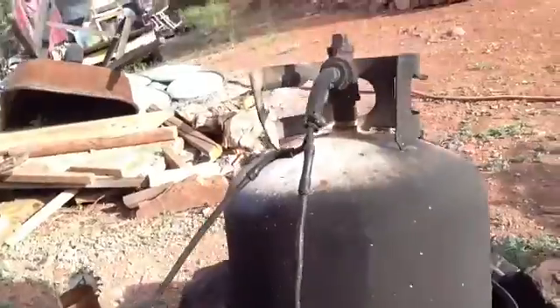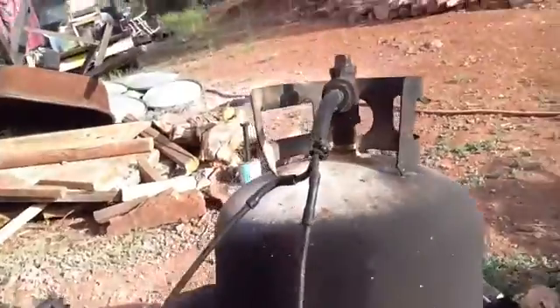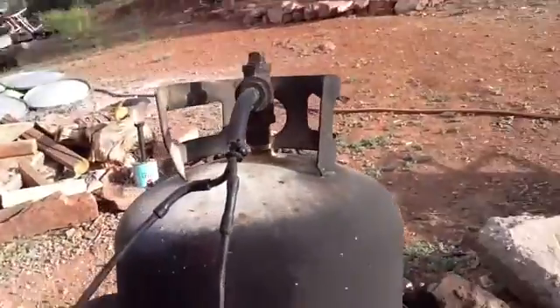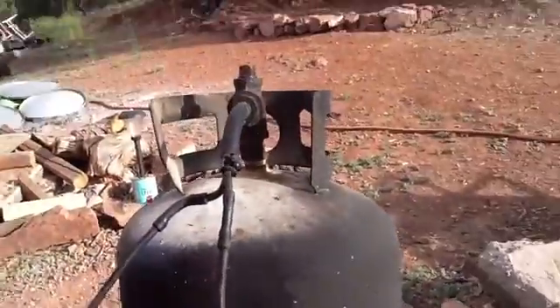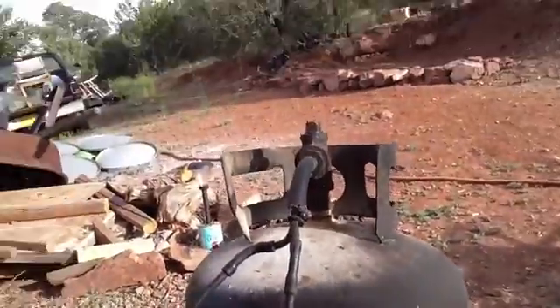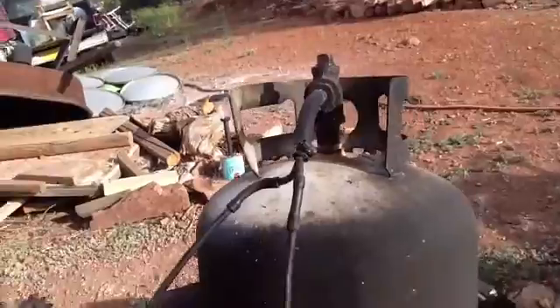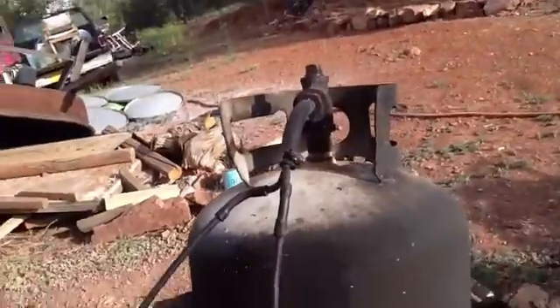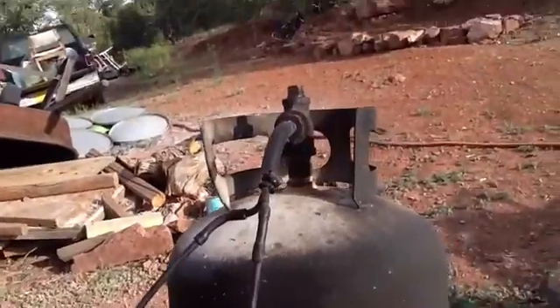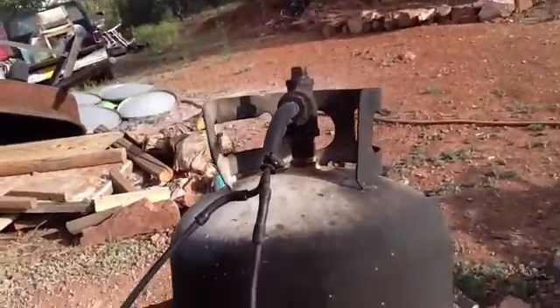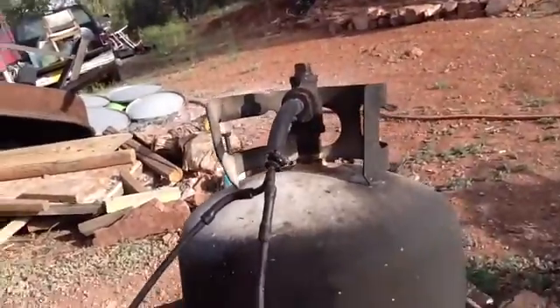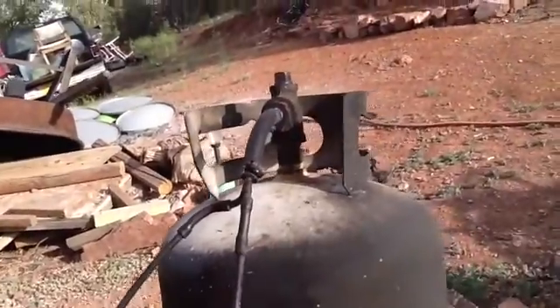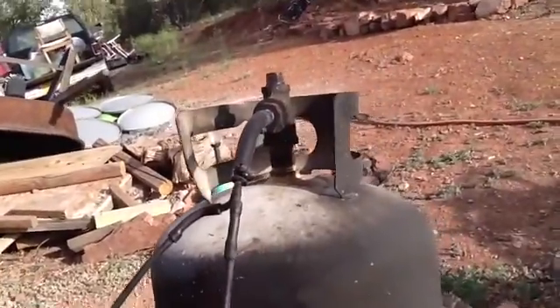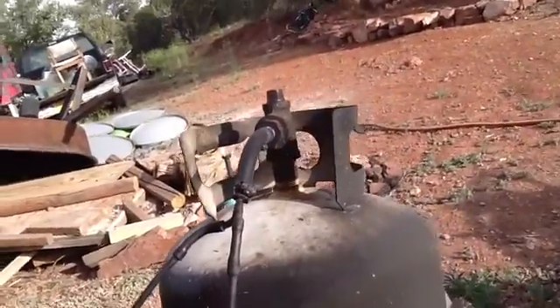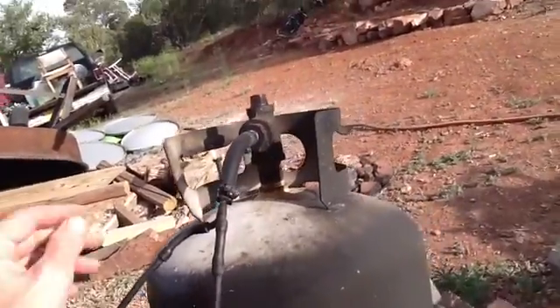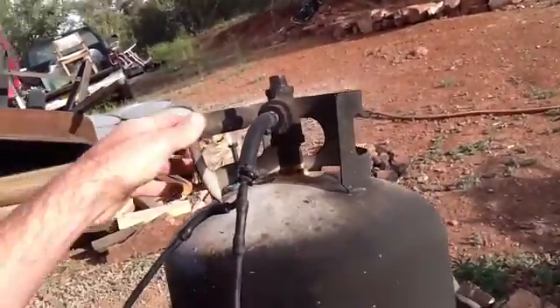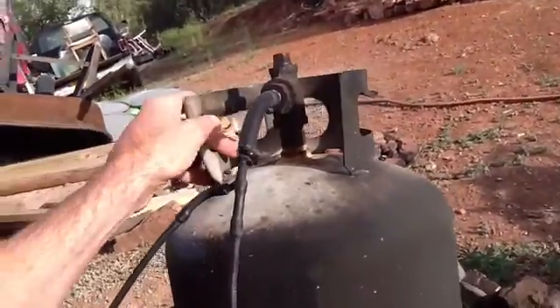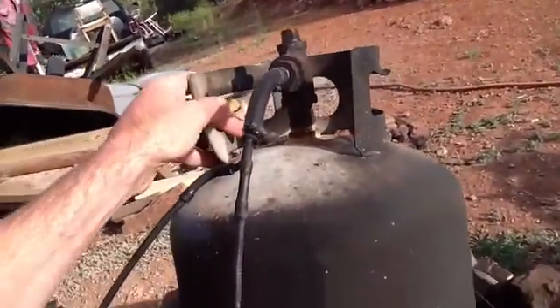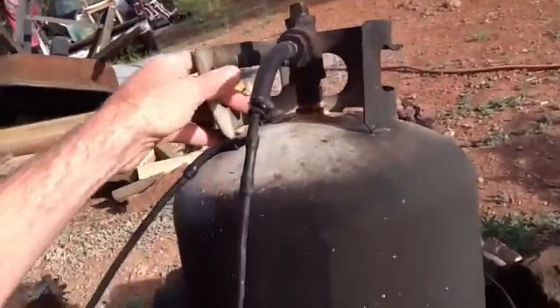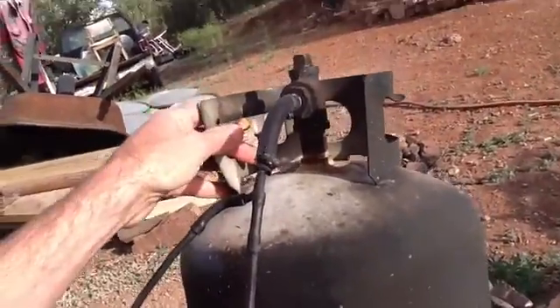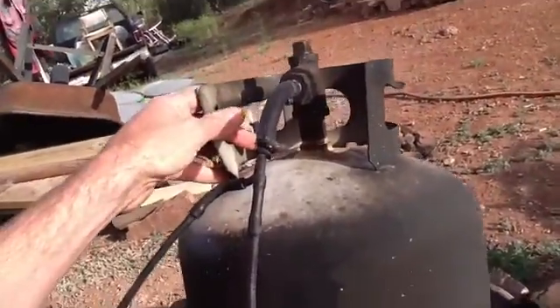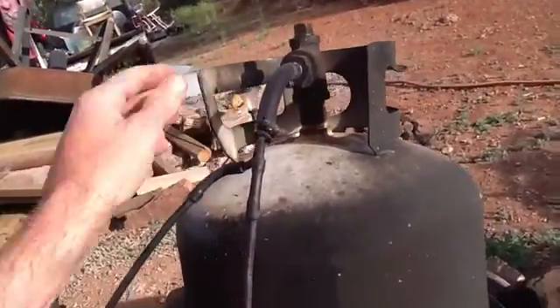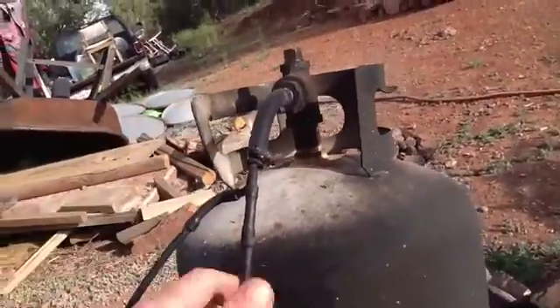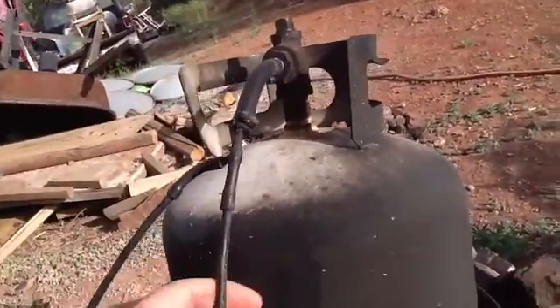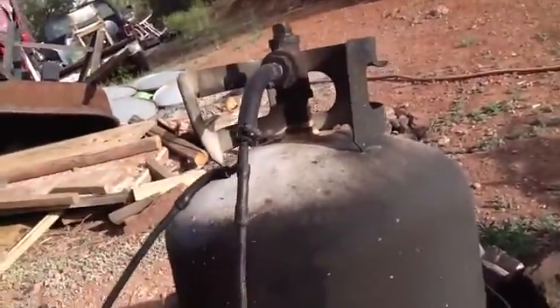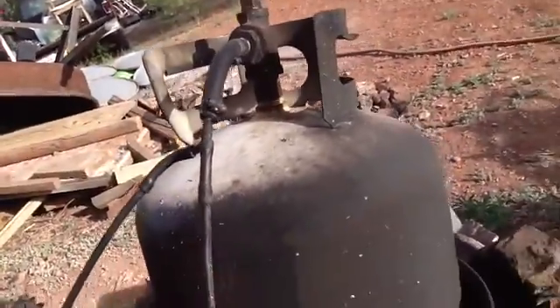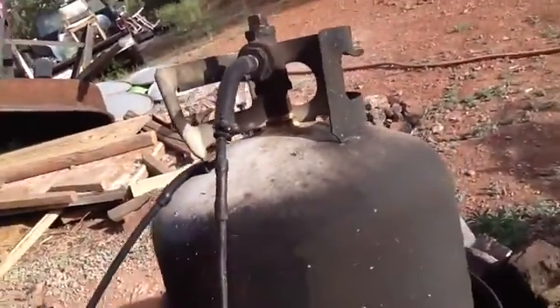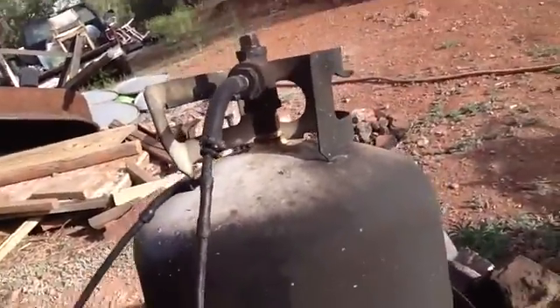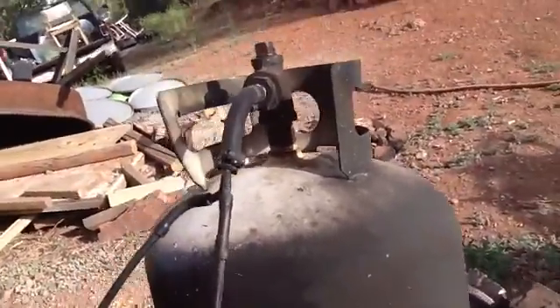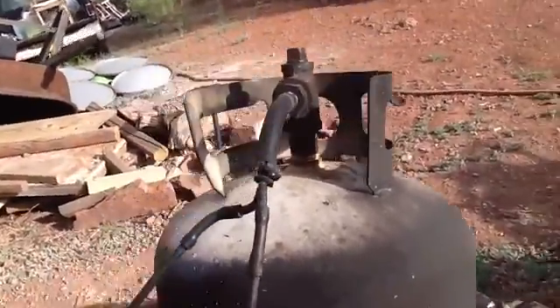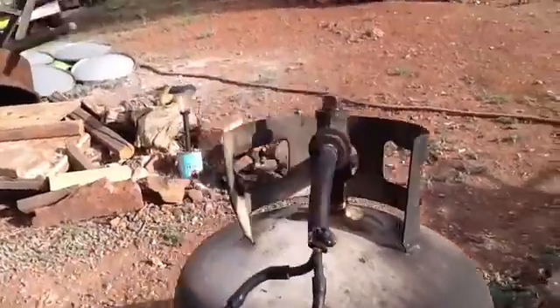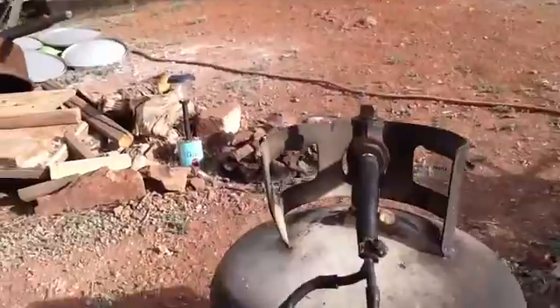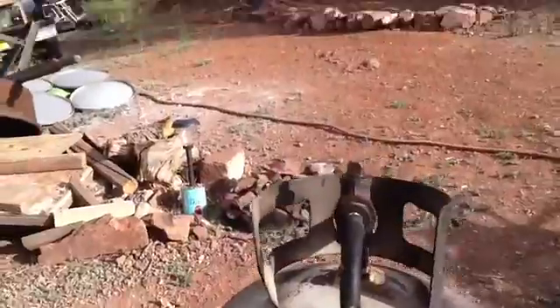This is my steam boiler — it's a propane tank, pretty simple off-the-shelf thing you can get.